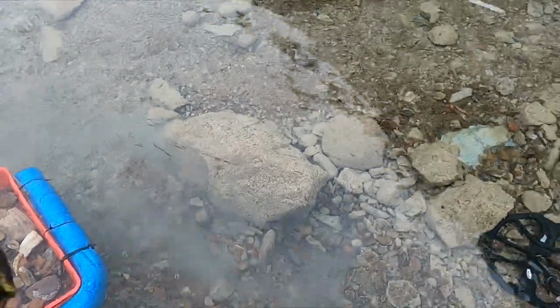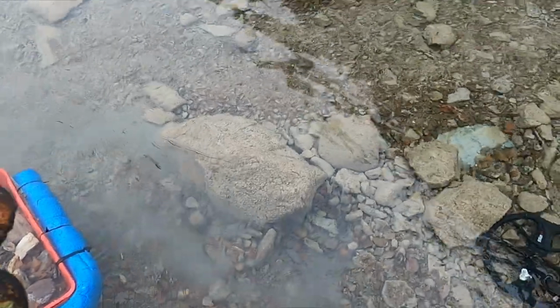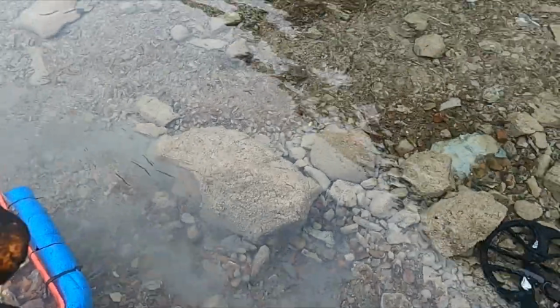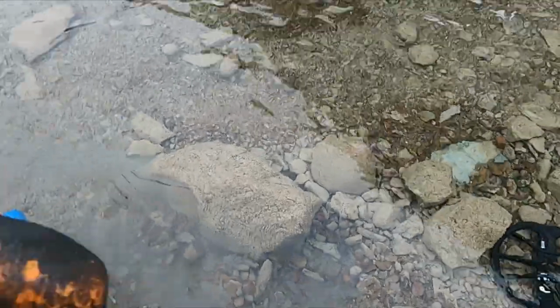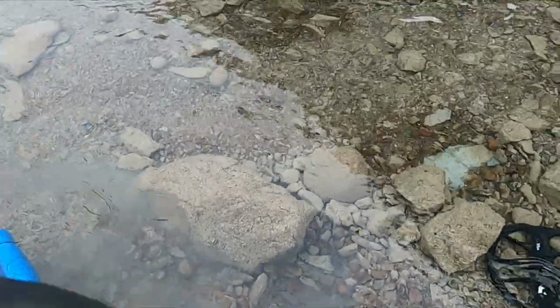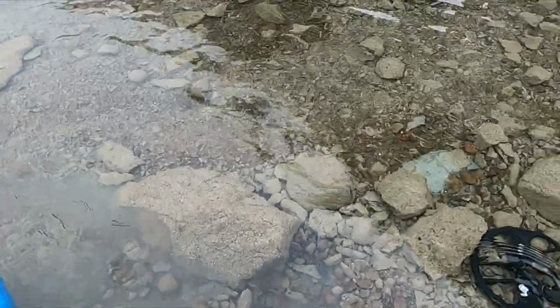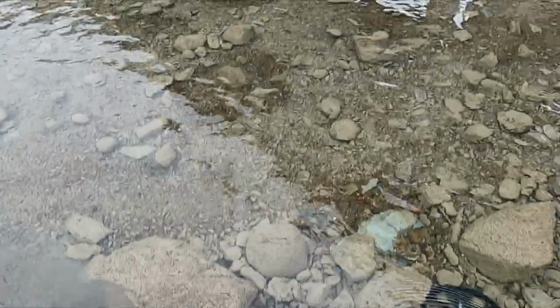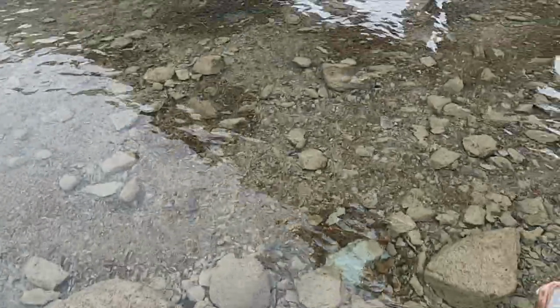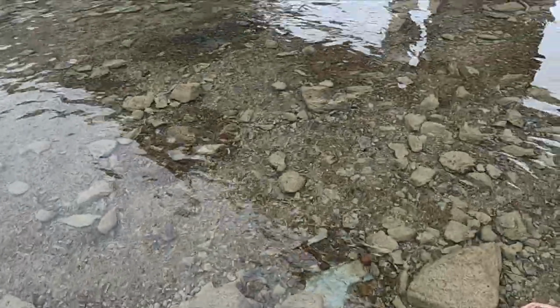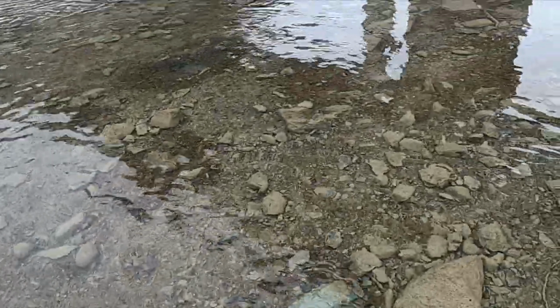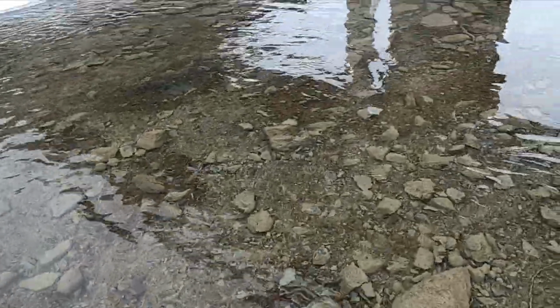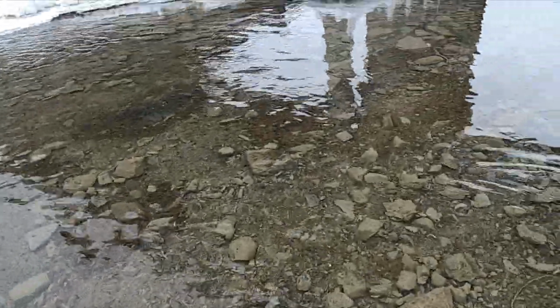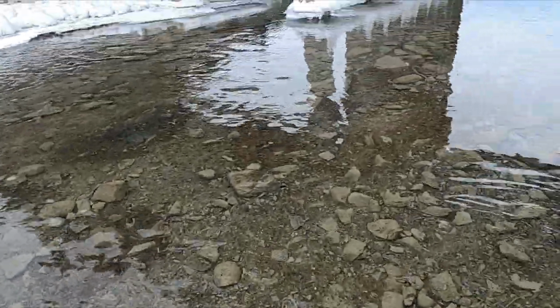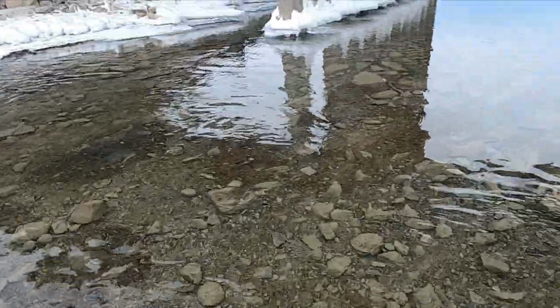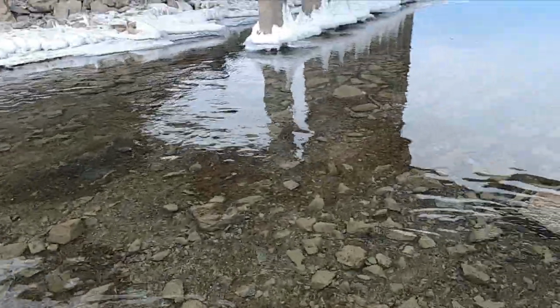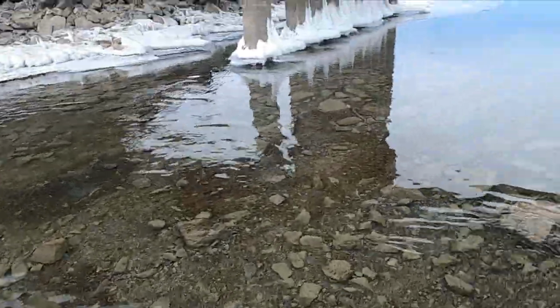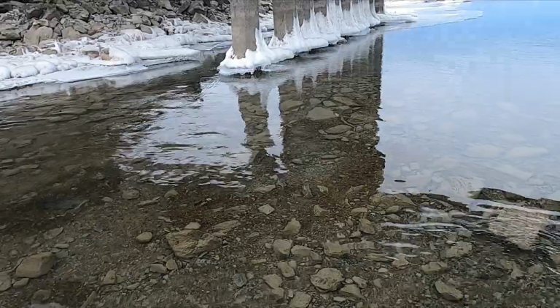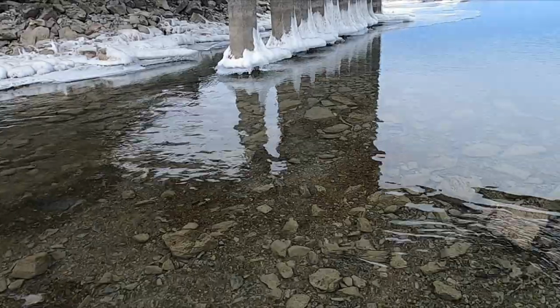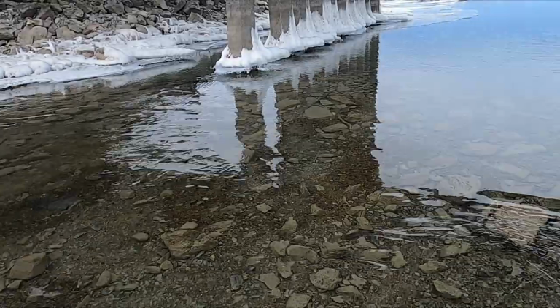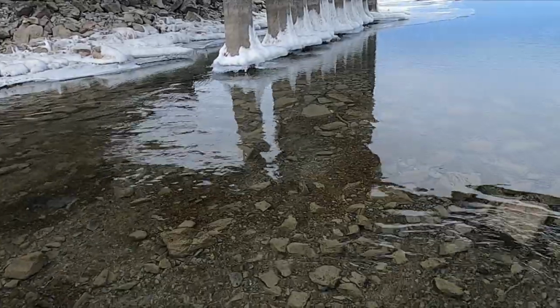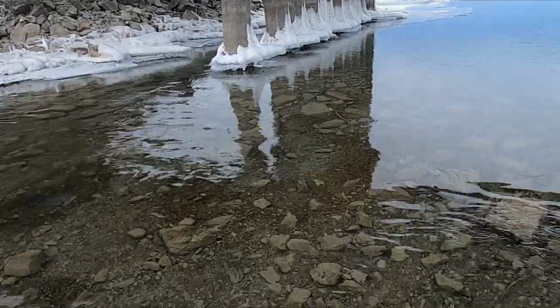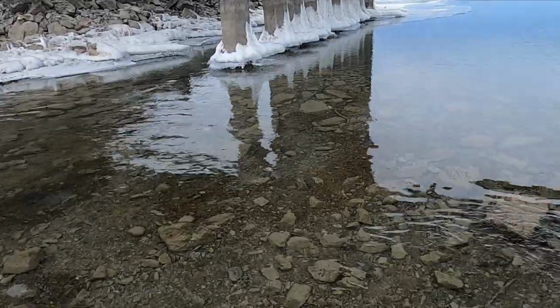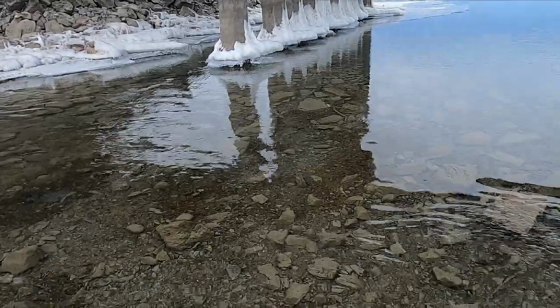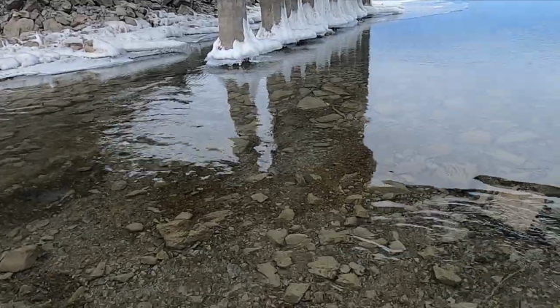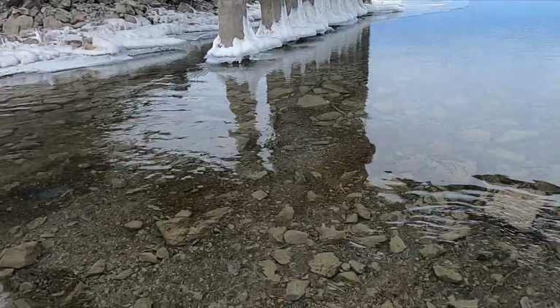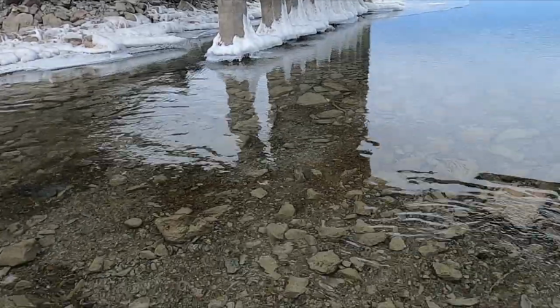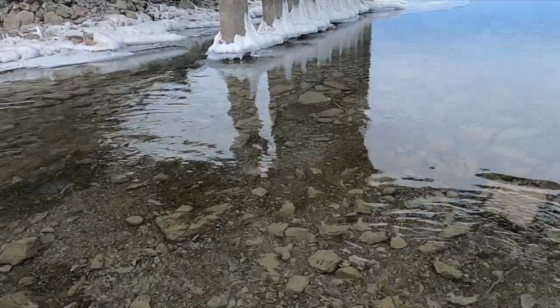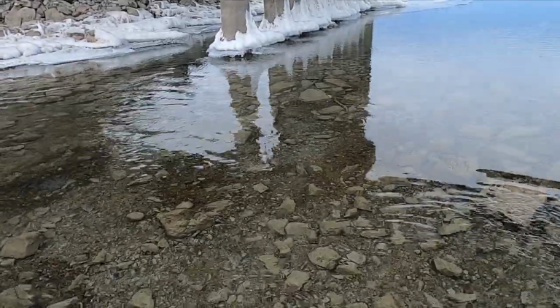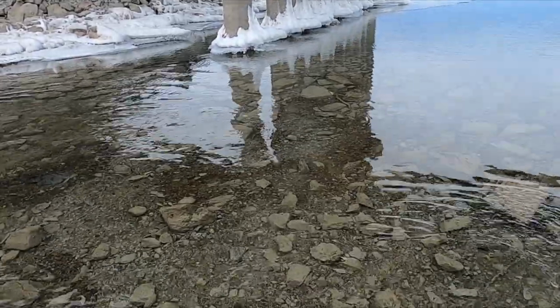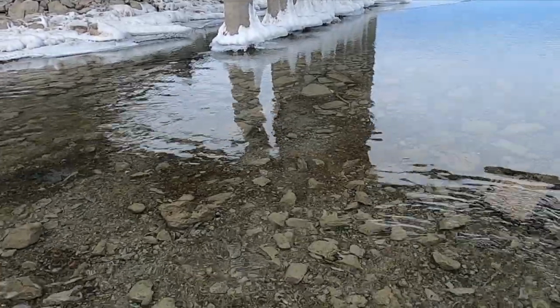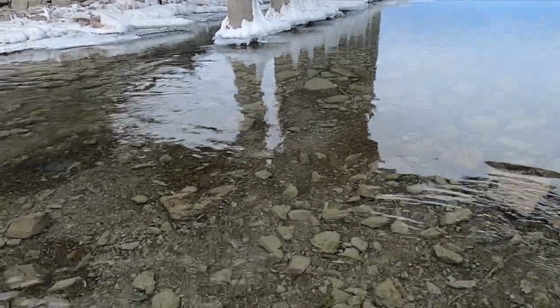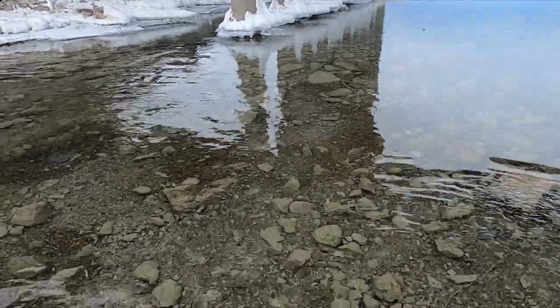All right, so we're doing a water hunt under a bridge today. There used to be a really old bridge here.